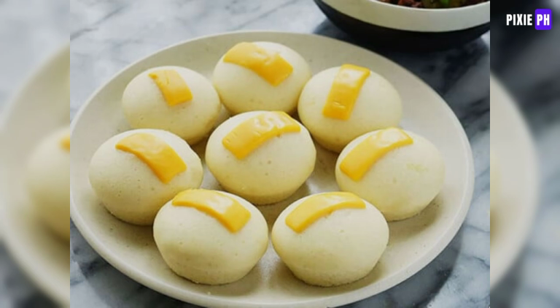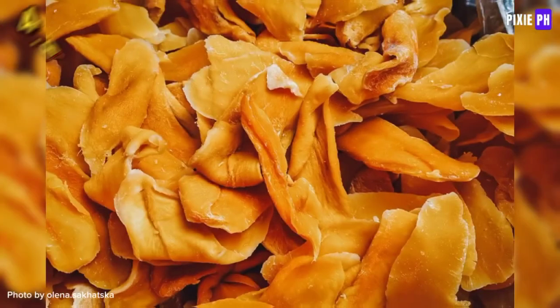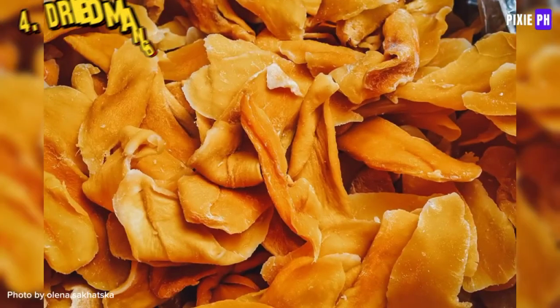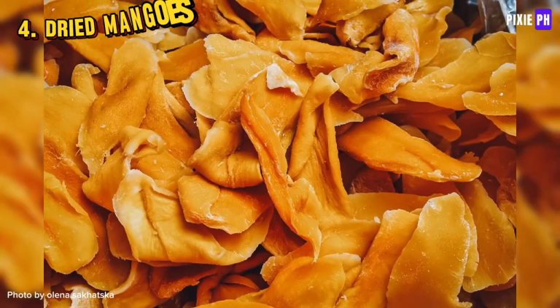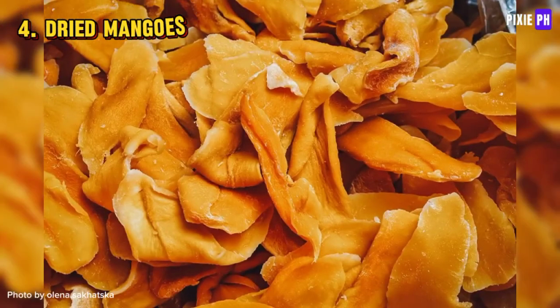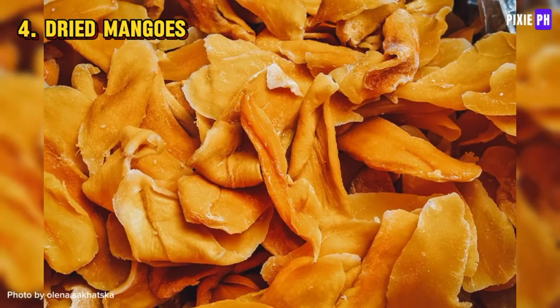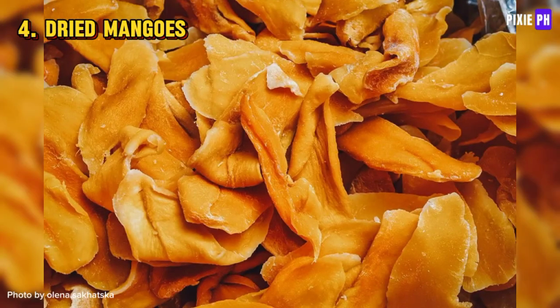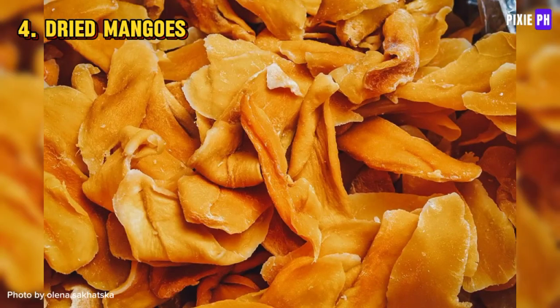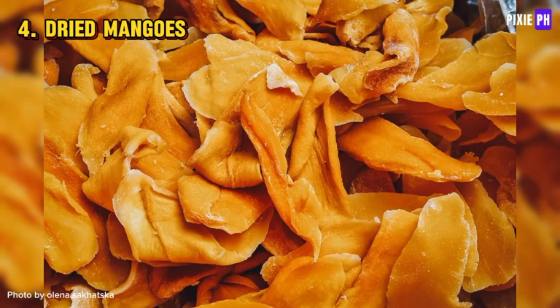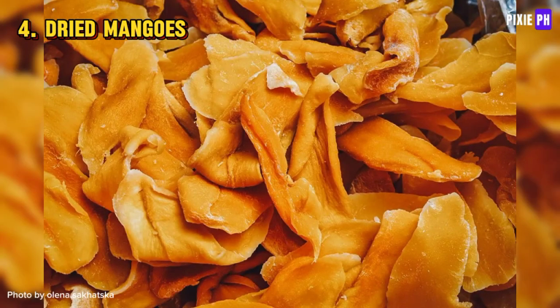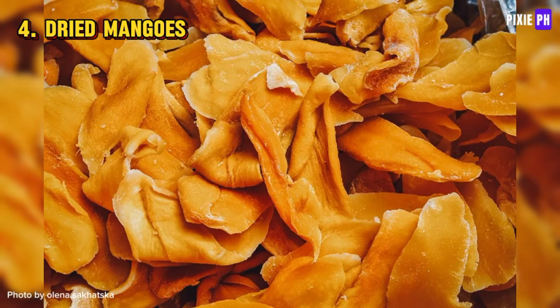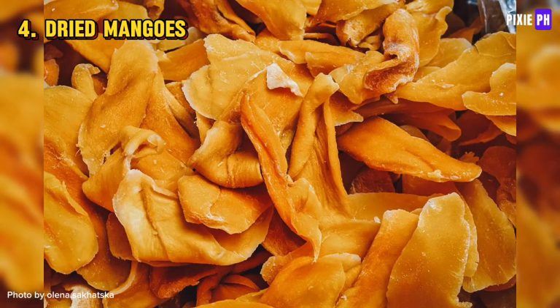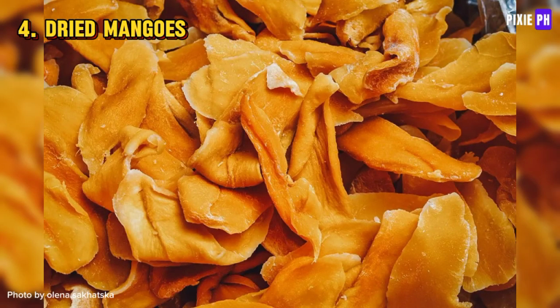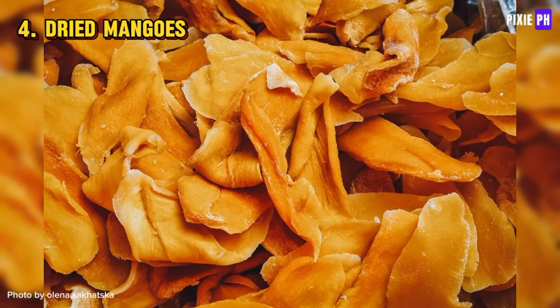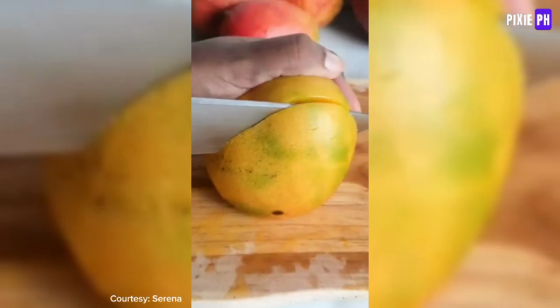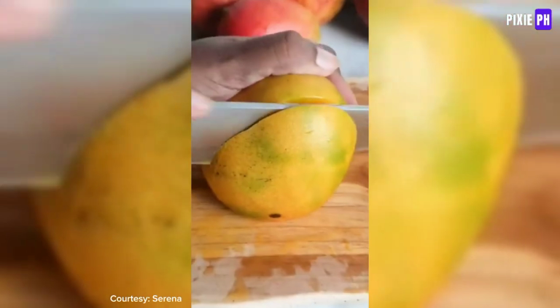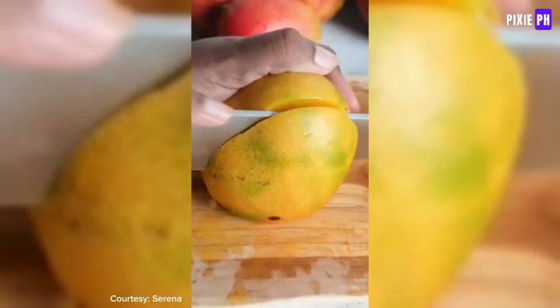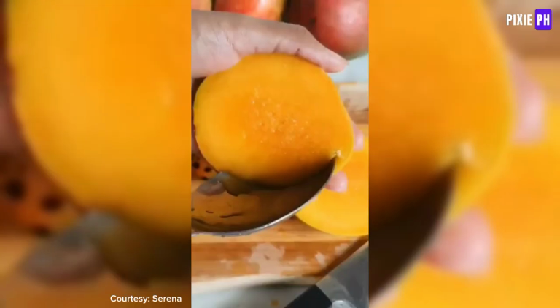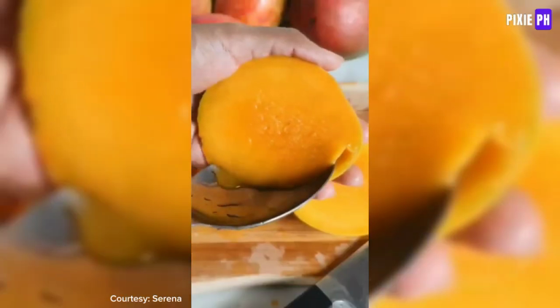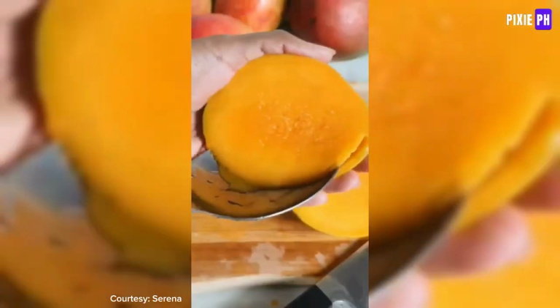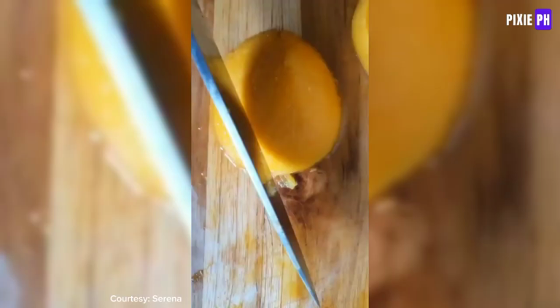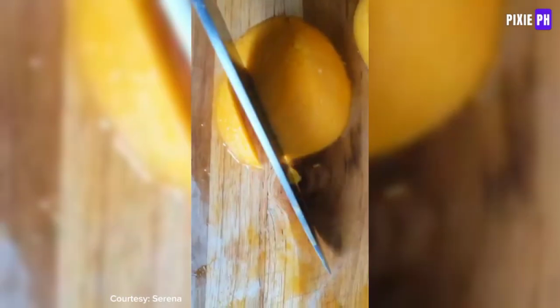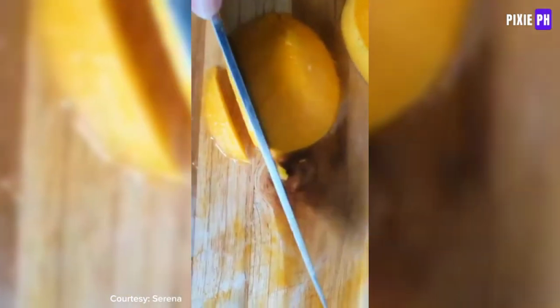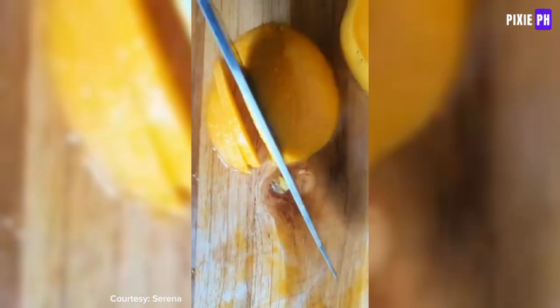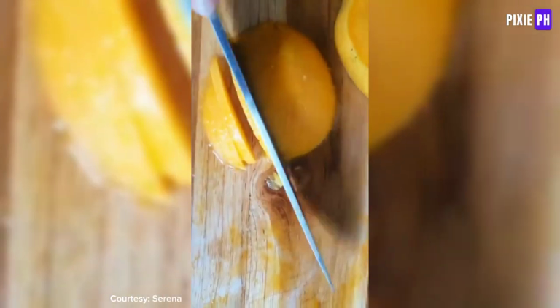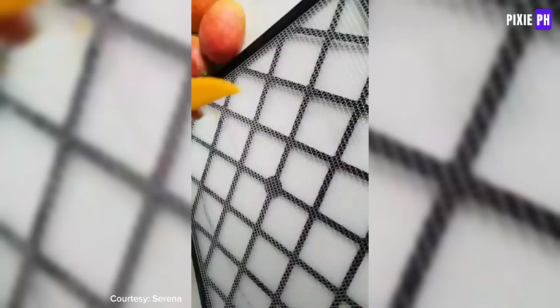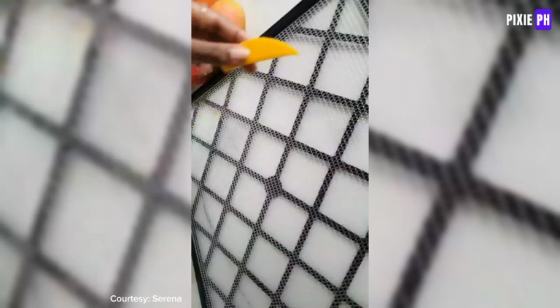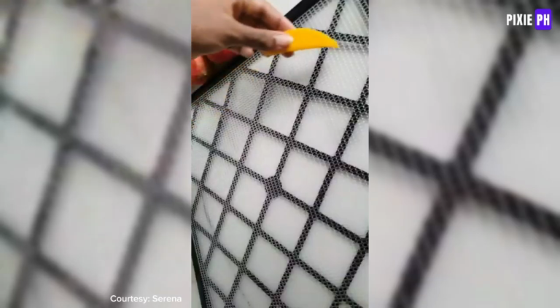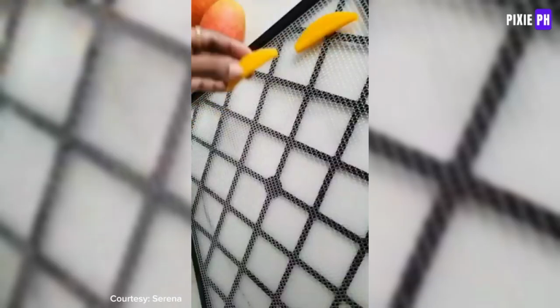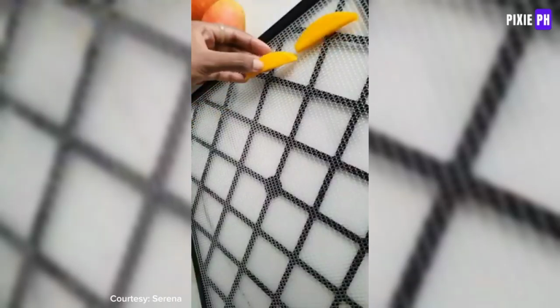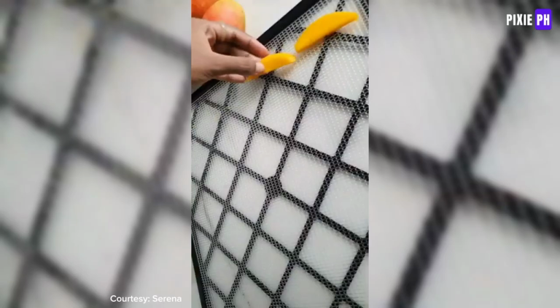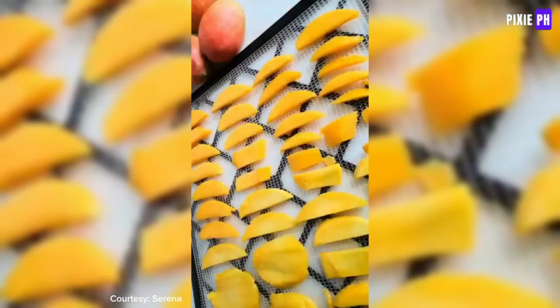Dried mangoes are made from ripe mangoes that are sliced and dried. They often have added sugar to enhance sweetness.